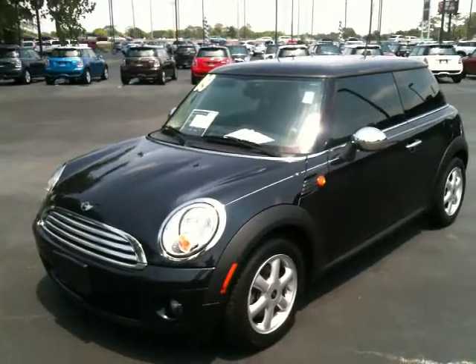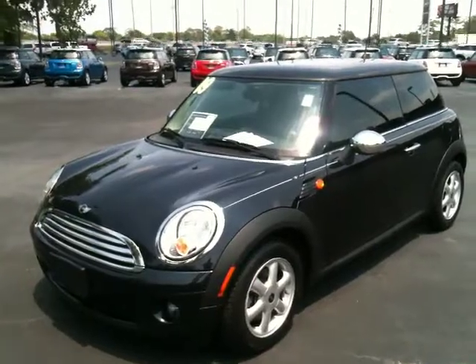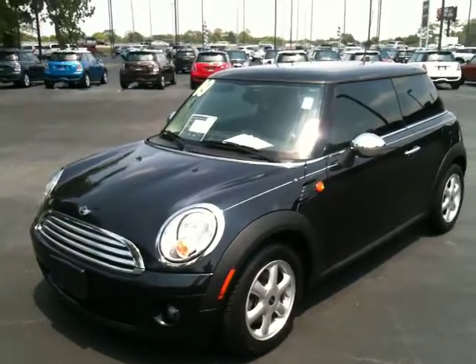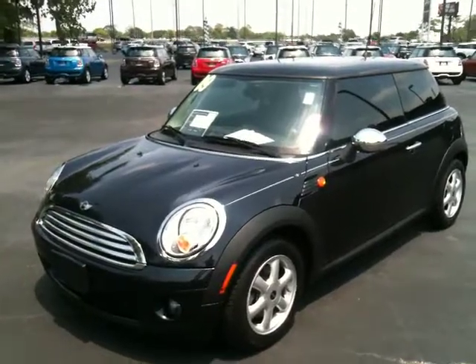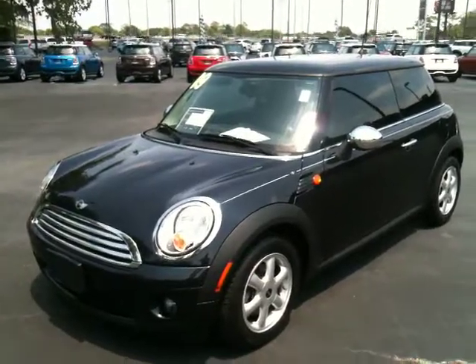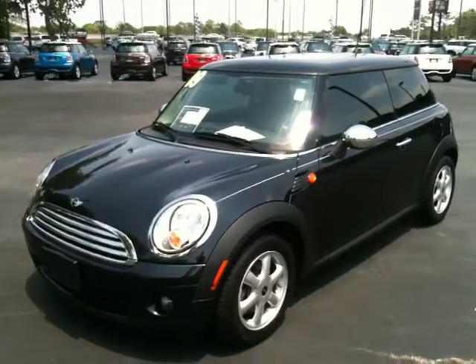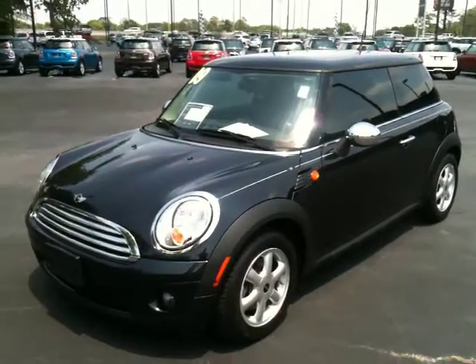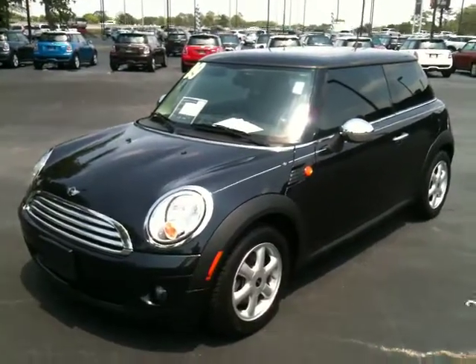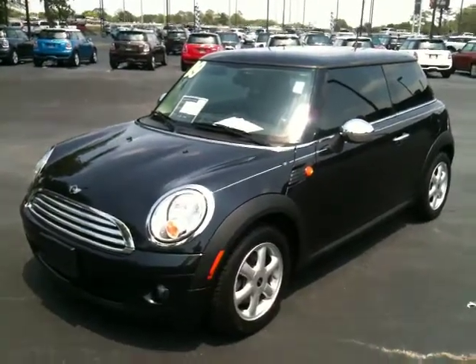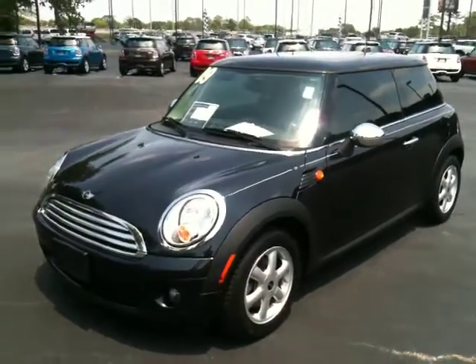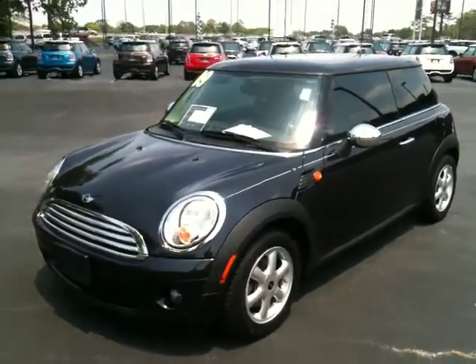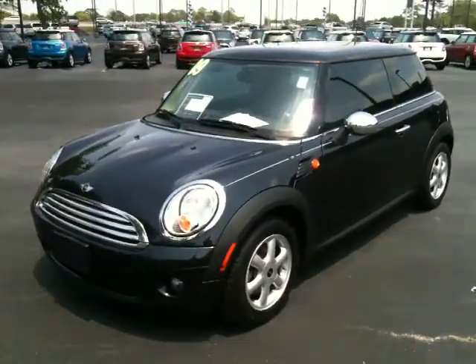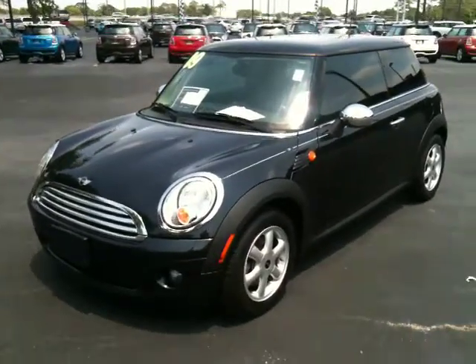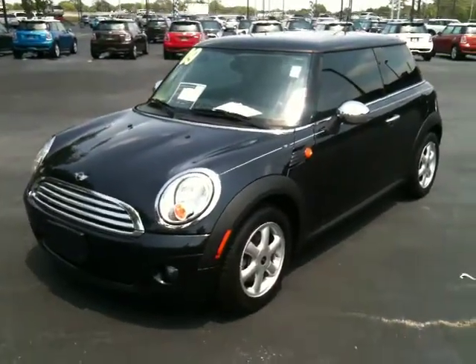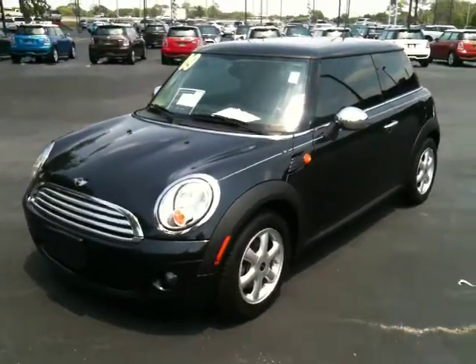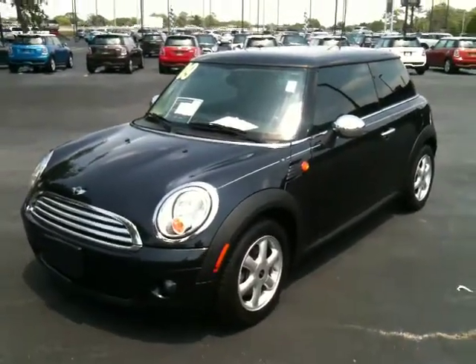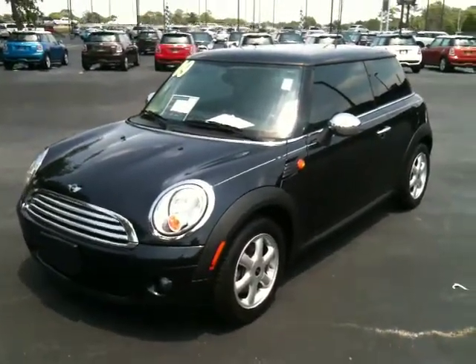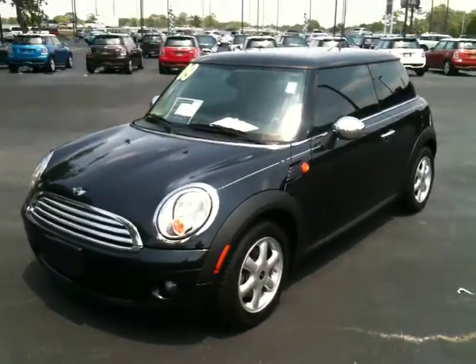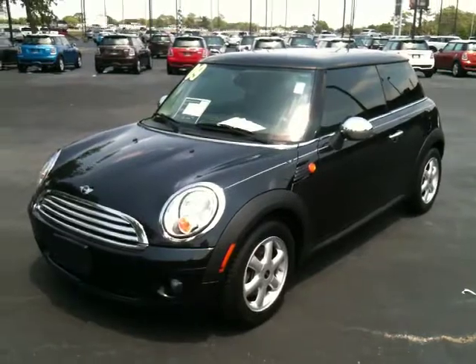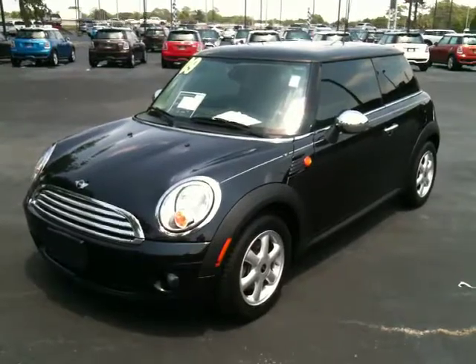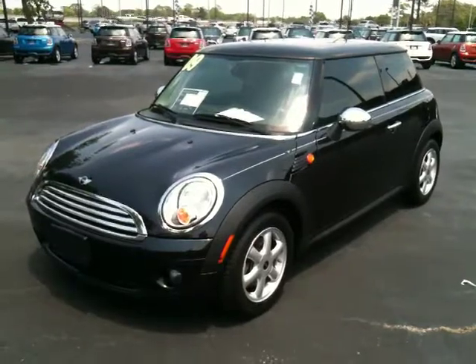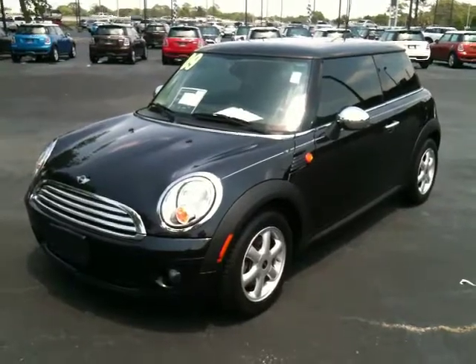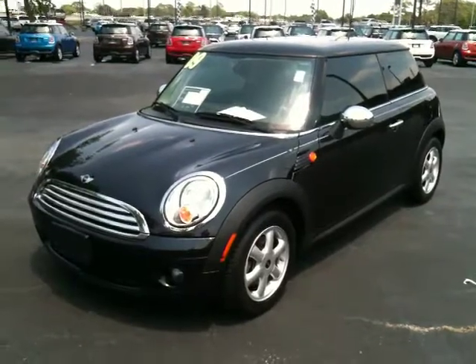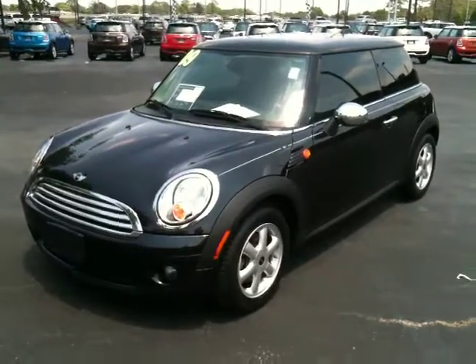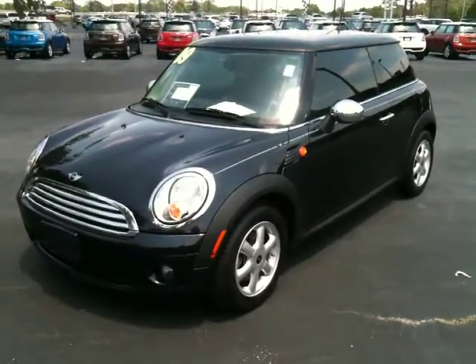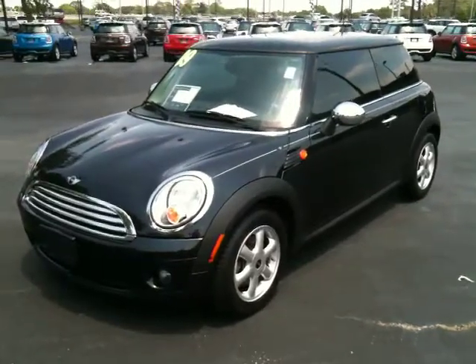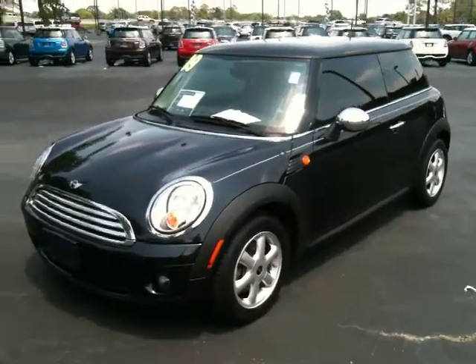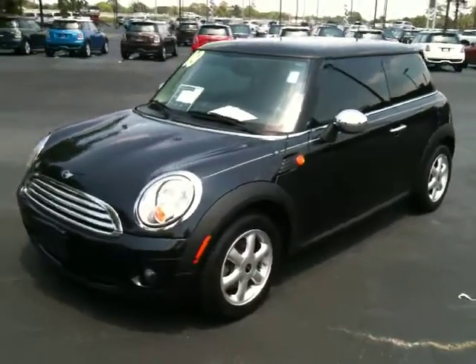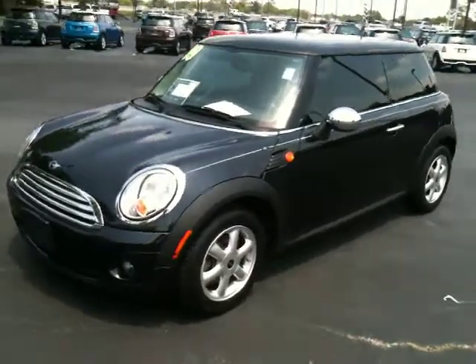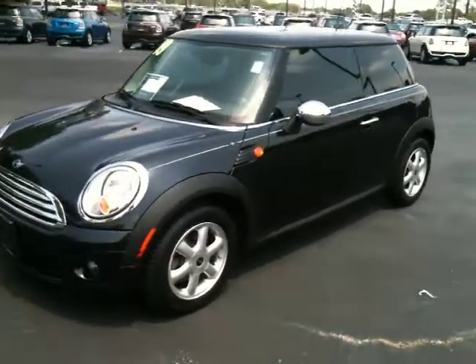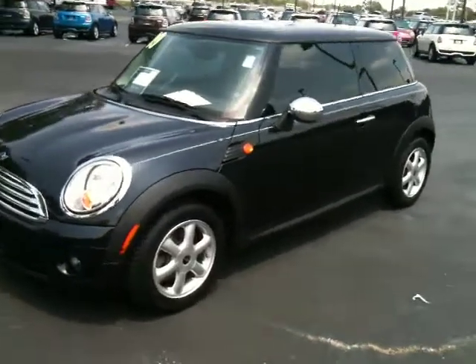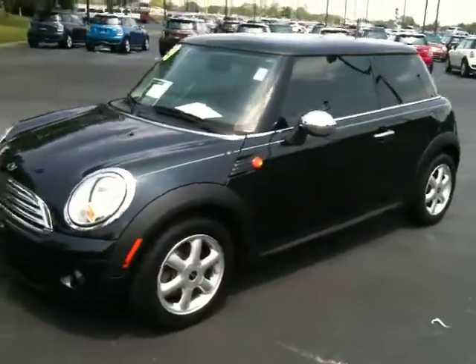Hi Teresa, this is Chris Cutting here at Orlando Mini. I just wanted to give you a quick walk around of the car so you could check it out before you get here.